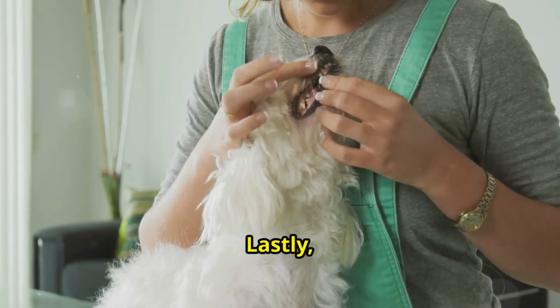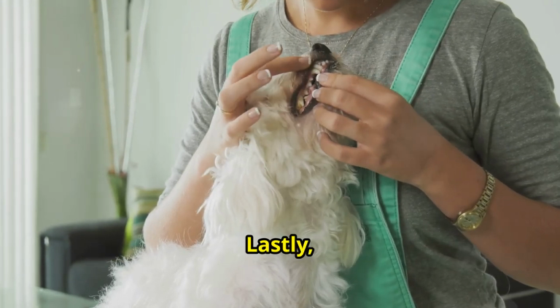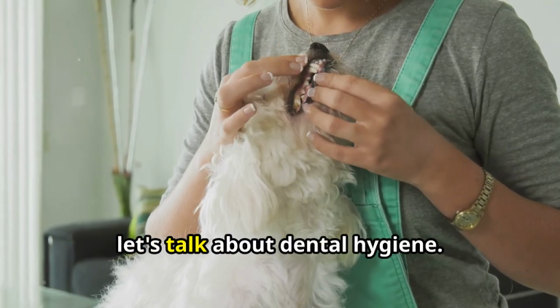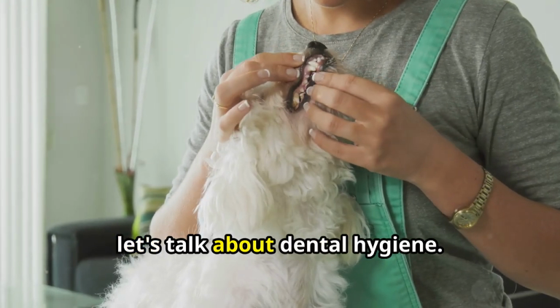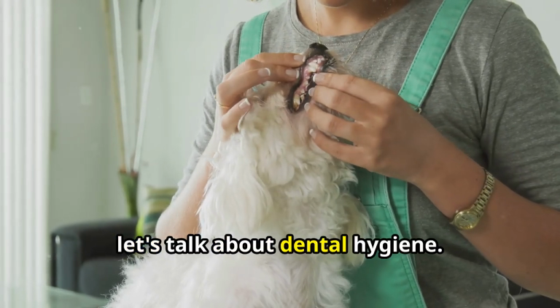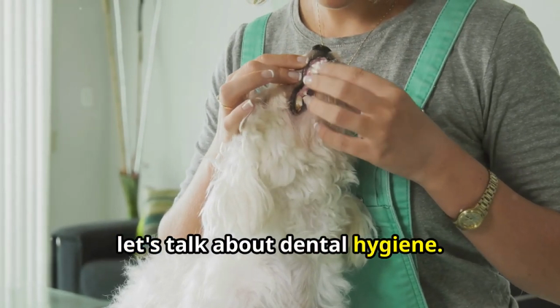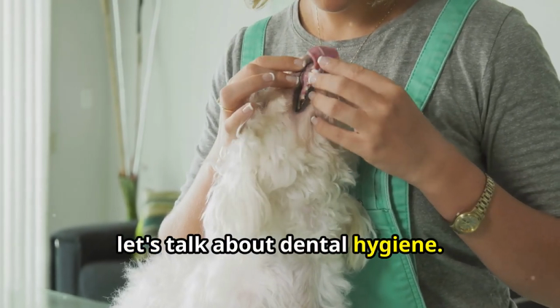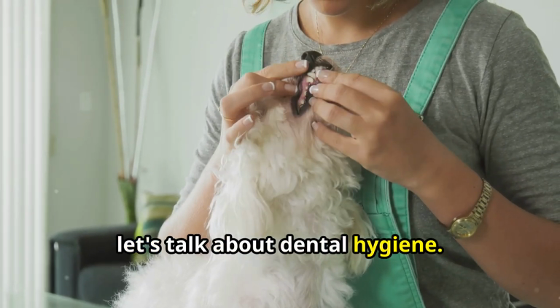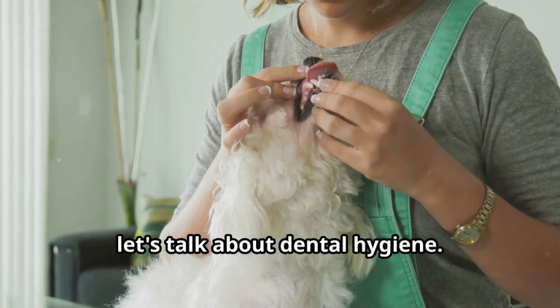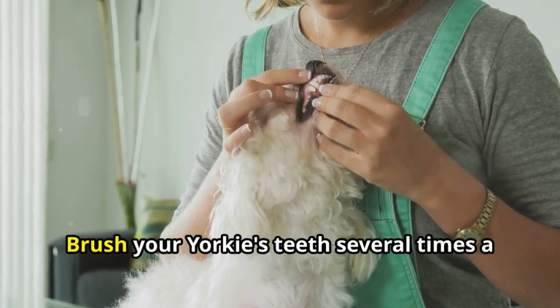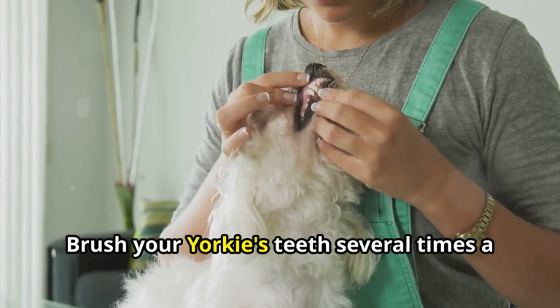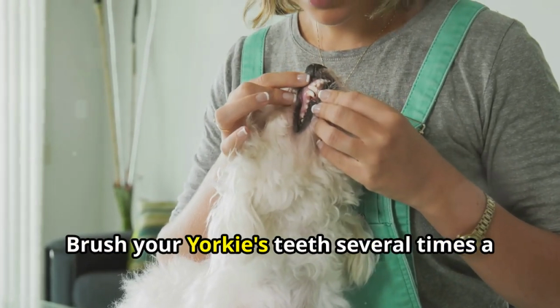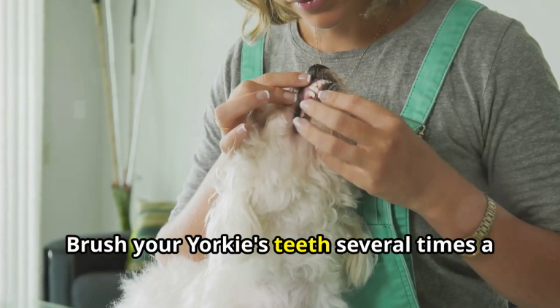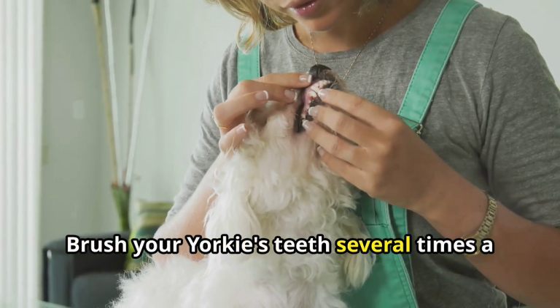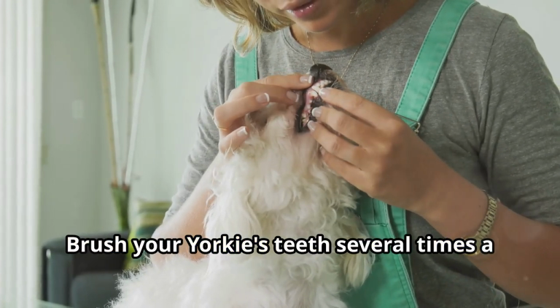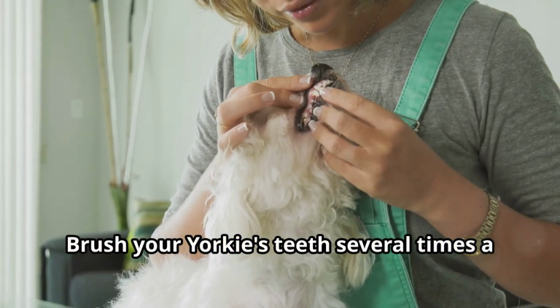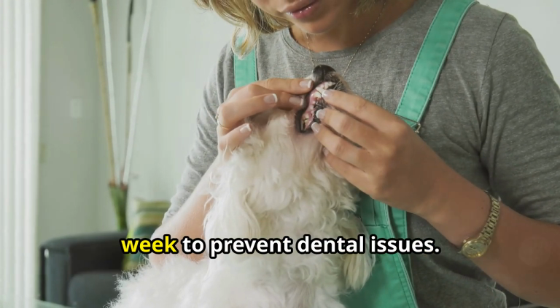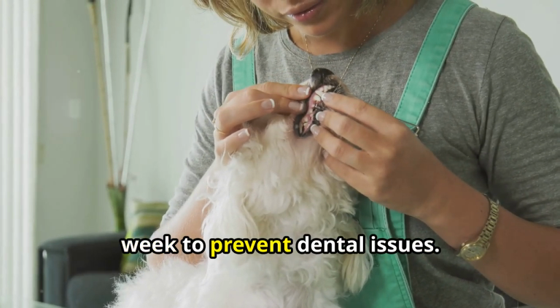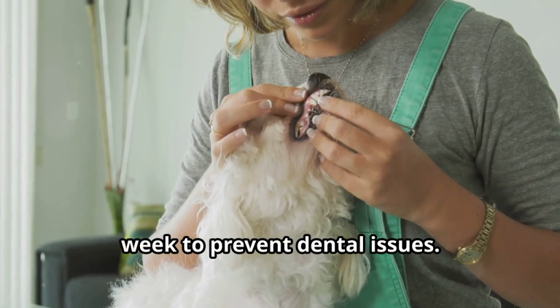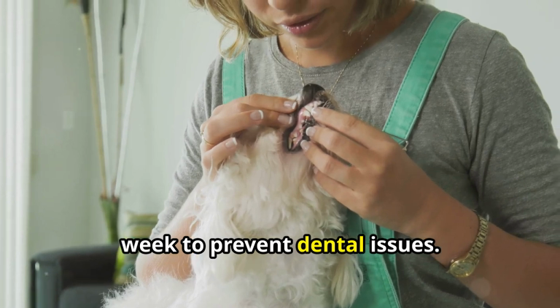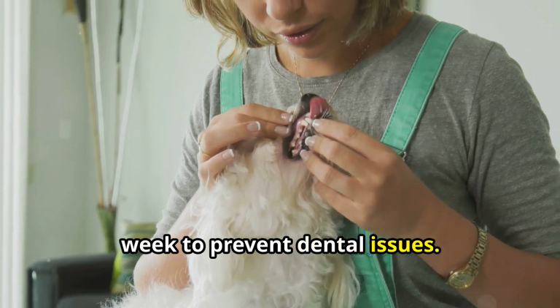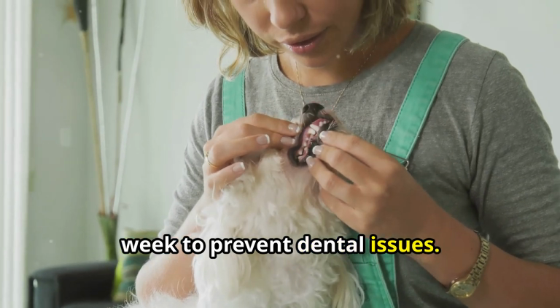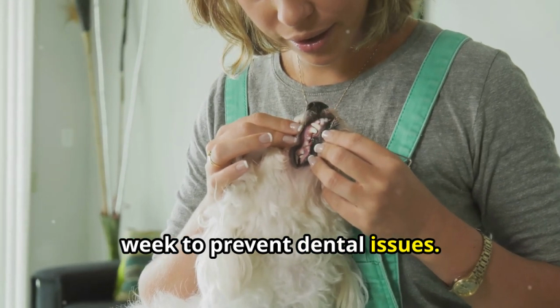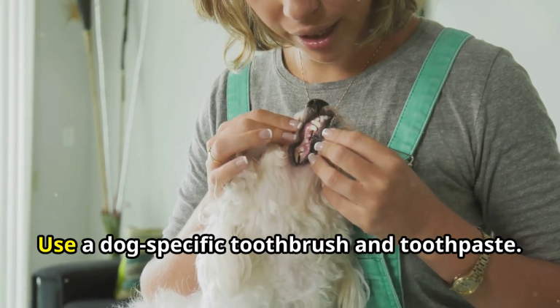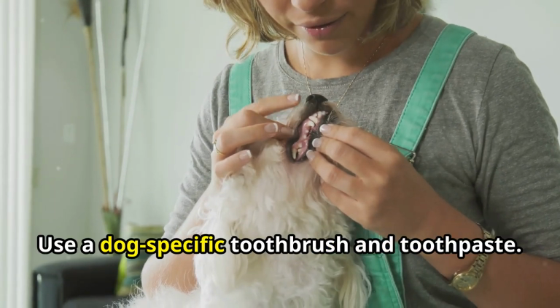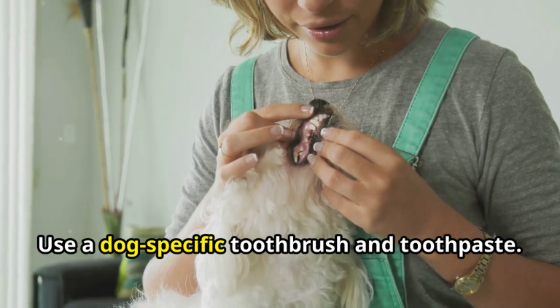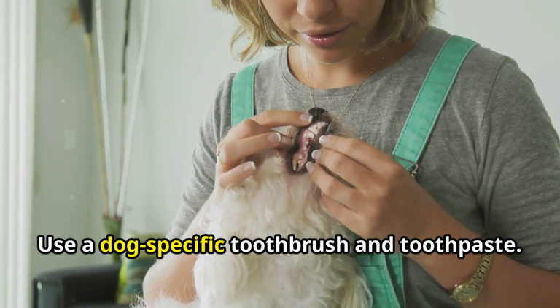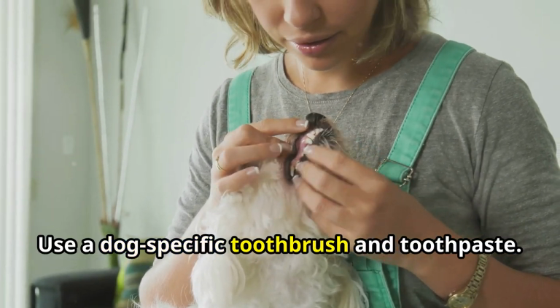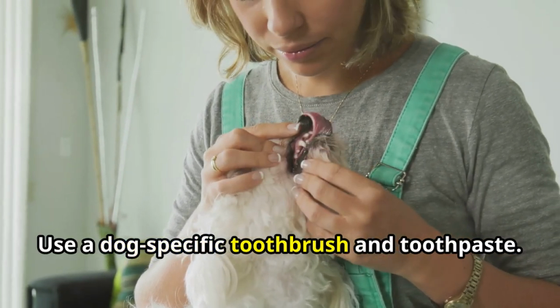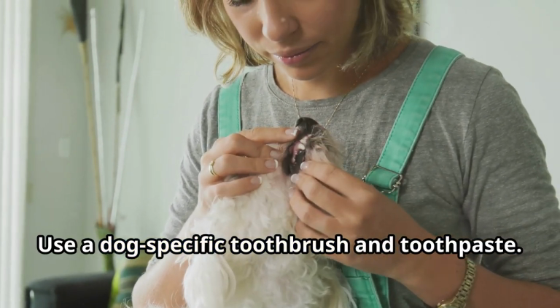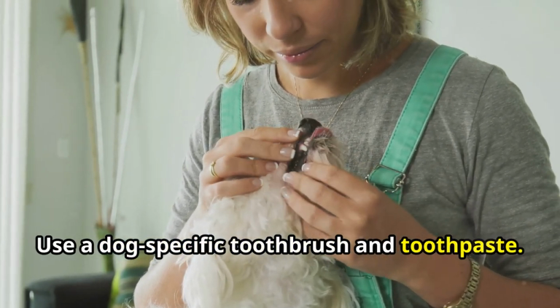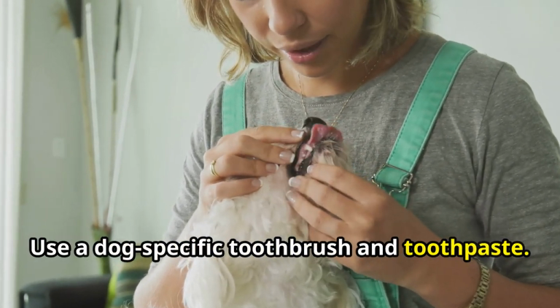Lastly, let's talk about dental hygiene. Brush your Yorkie's teeth several times a week to prevent dental issues. Use a dog-specific toothbrush and toothpaste.